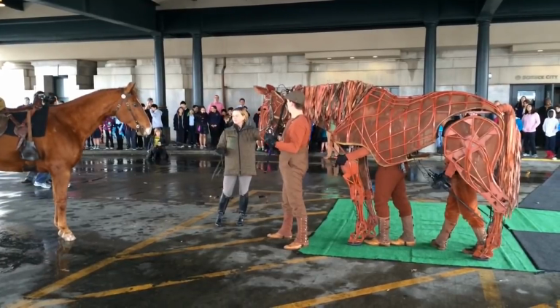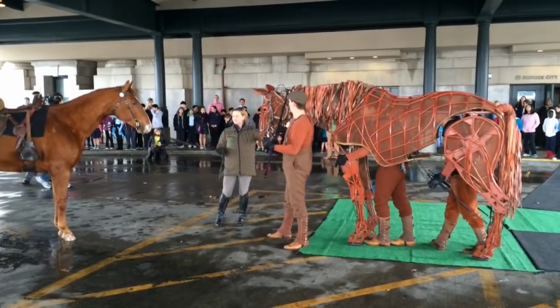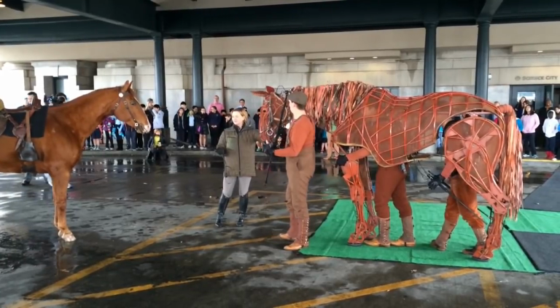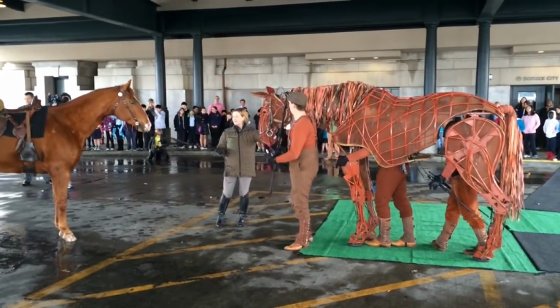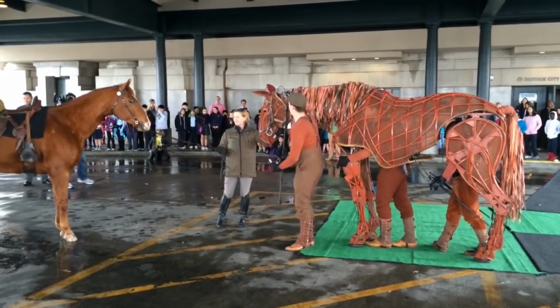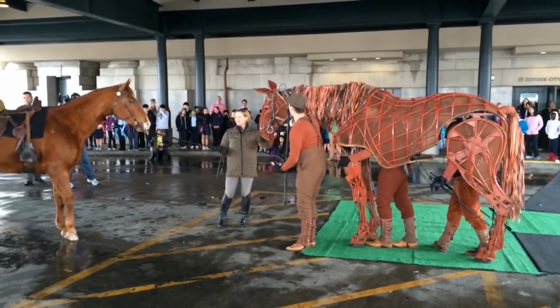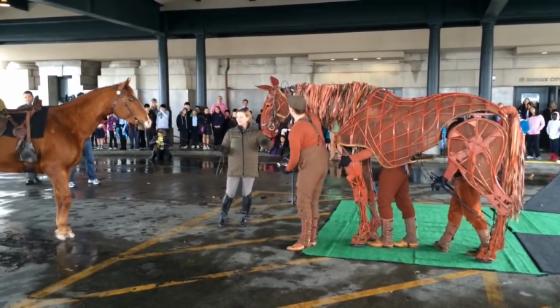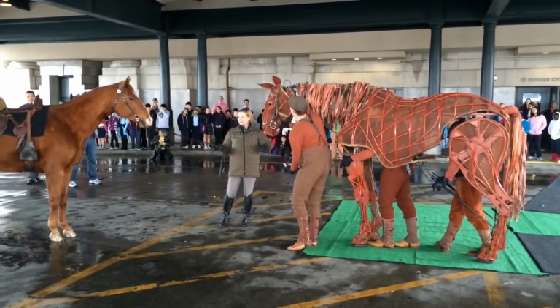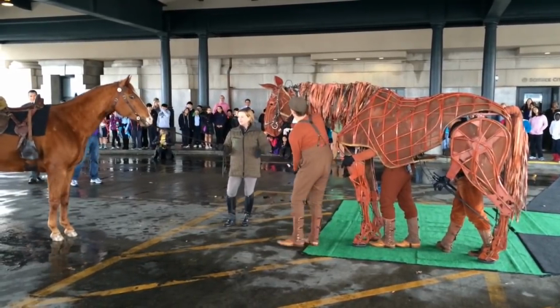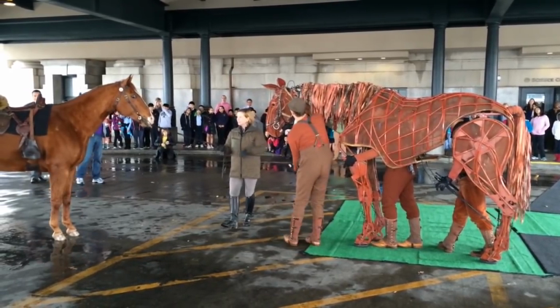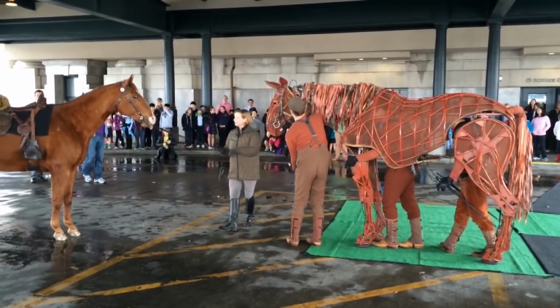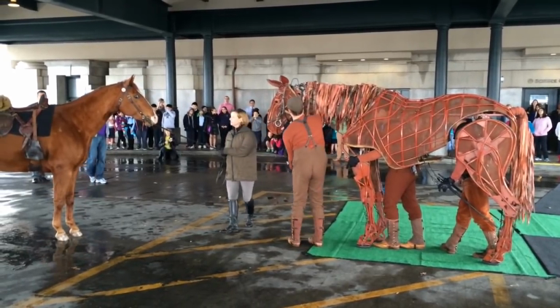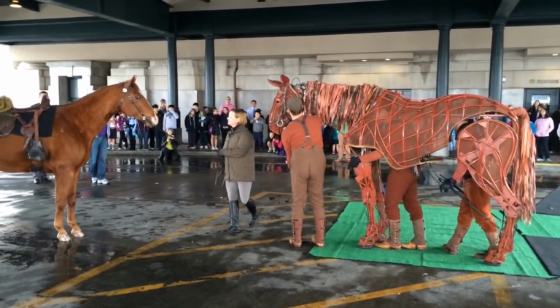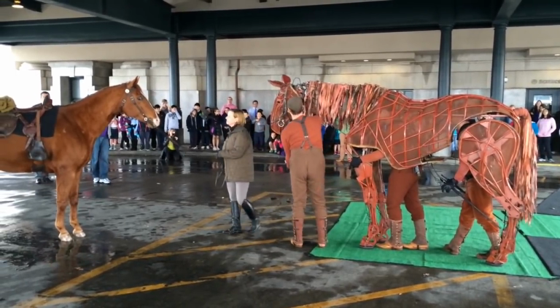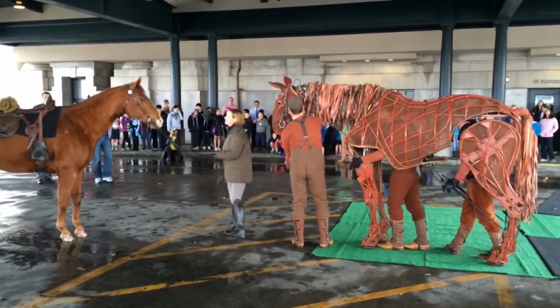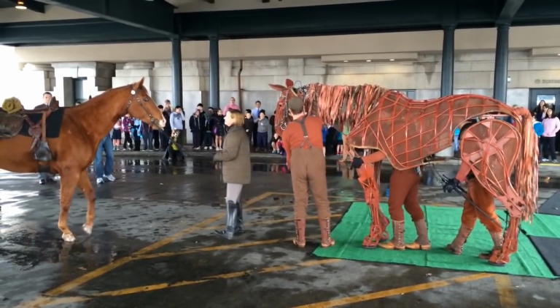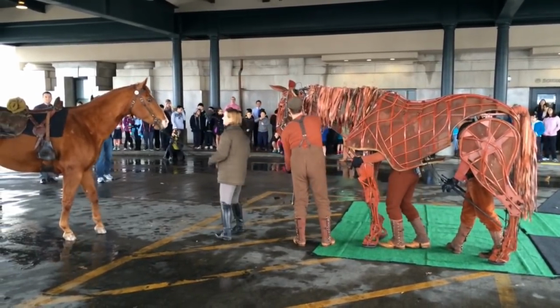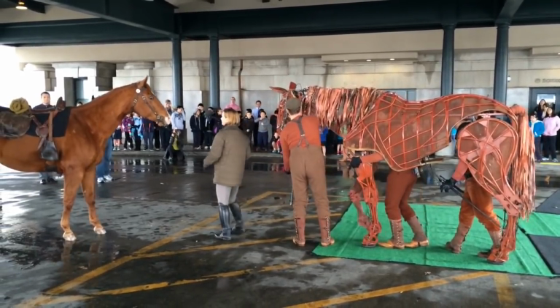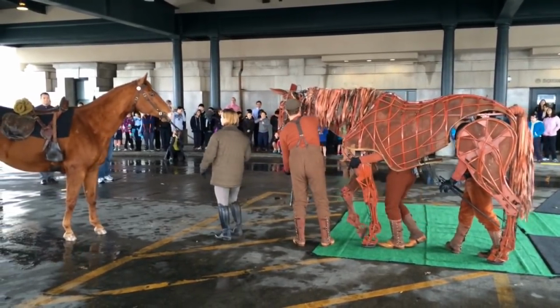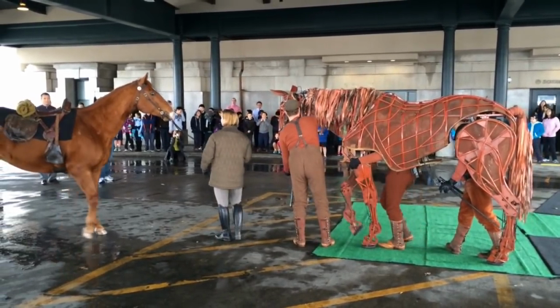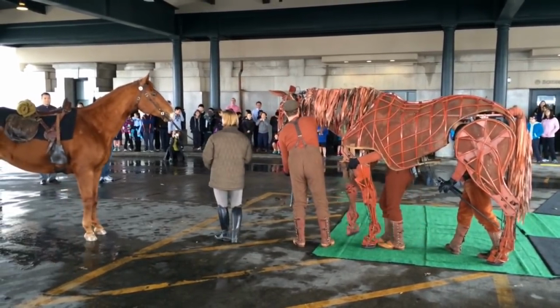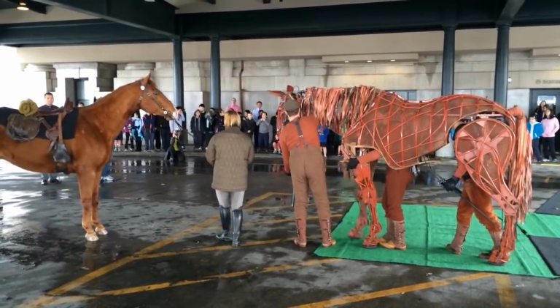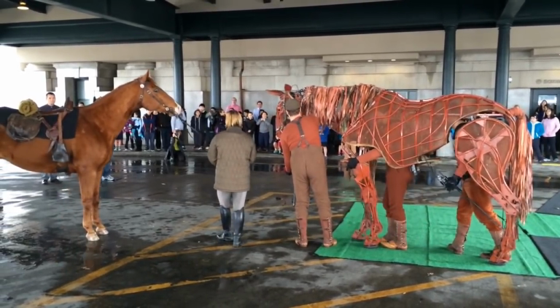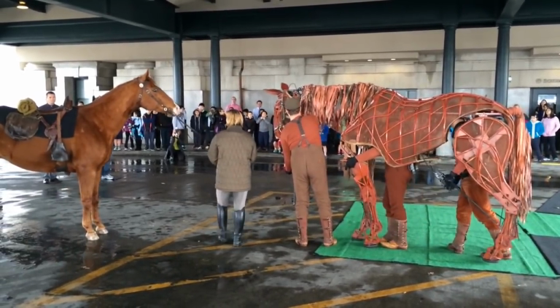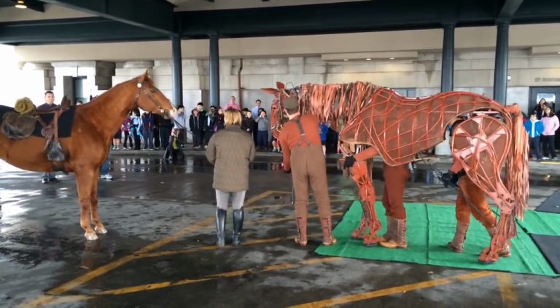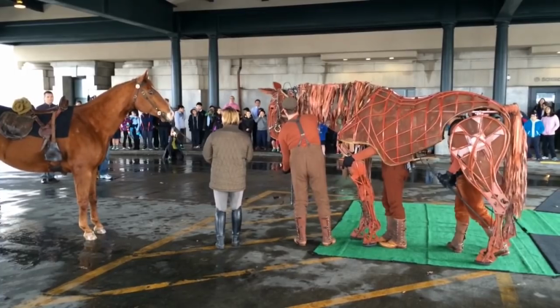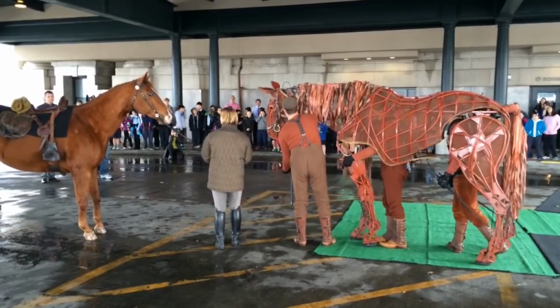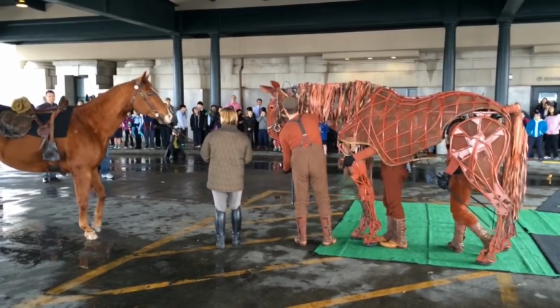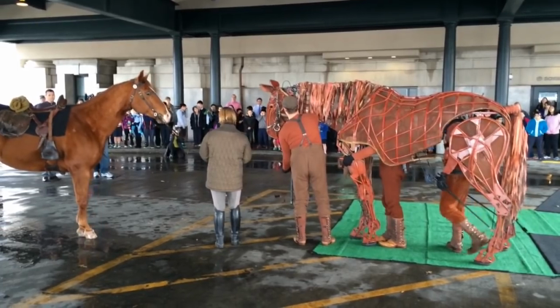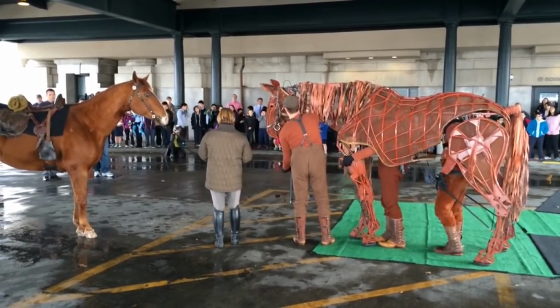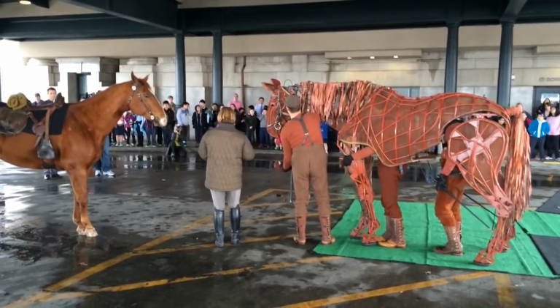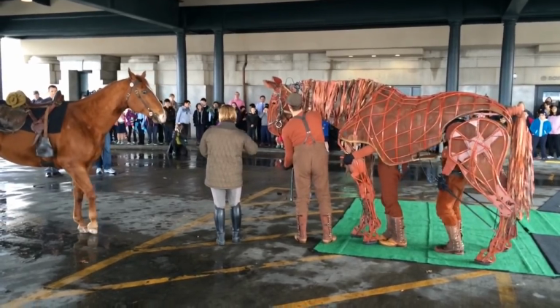He's made in South Africa by a puppeteering company called the Handspring Puppet Company. Handspring was contacted by the National Theatre in London when they decided to make War Horse a play.